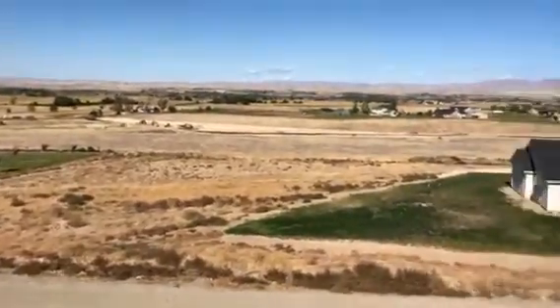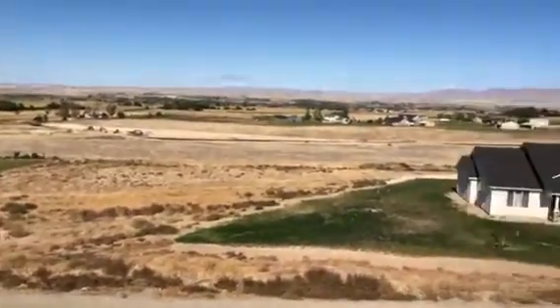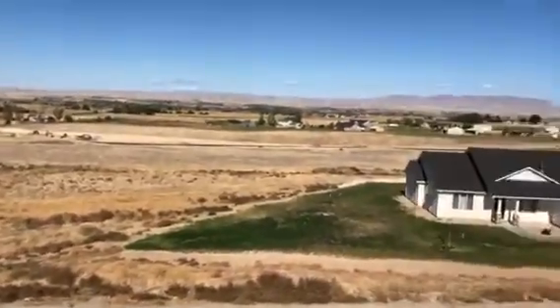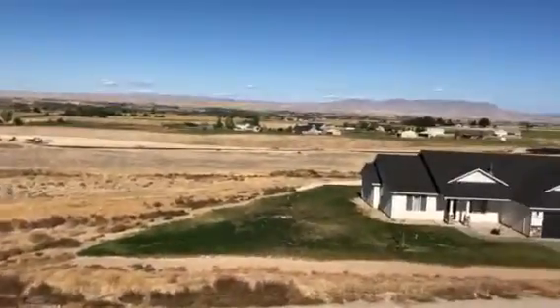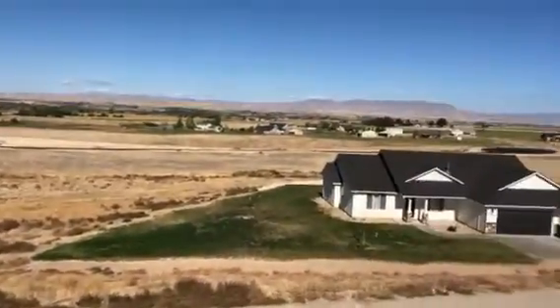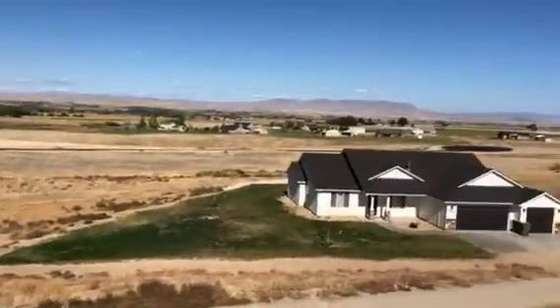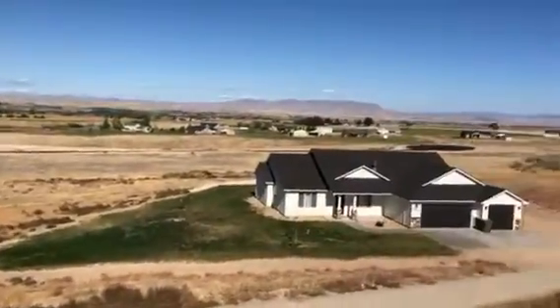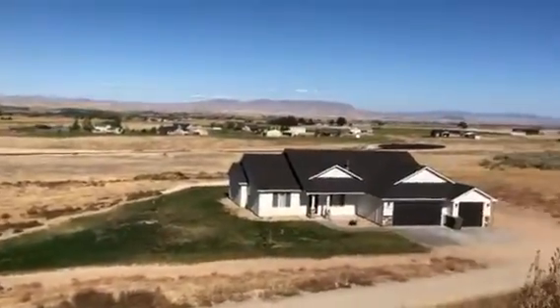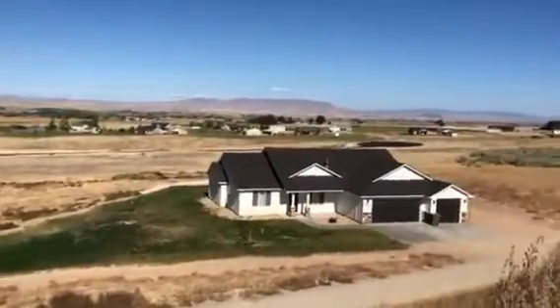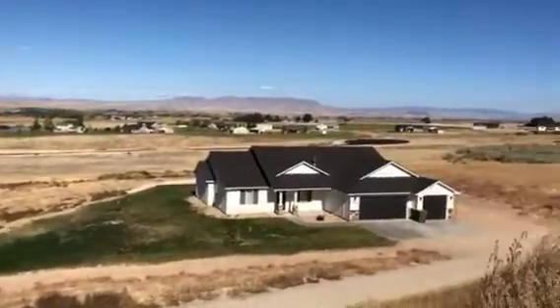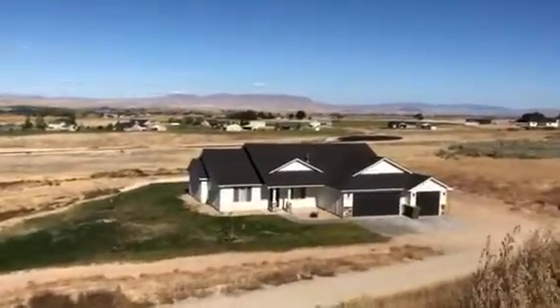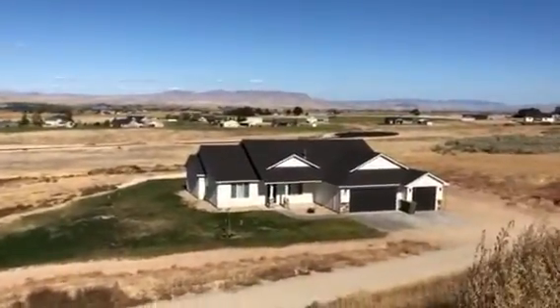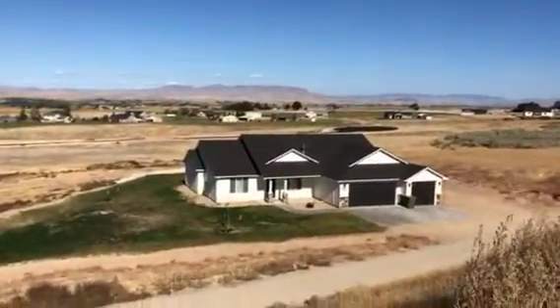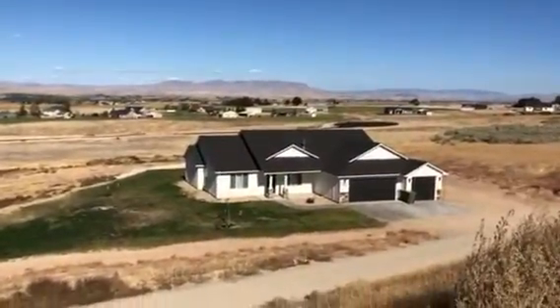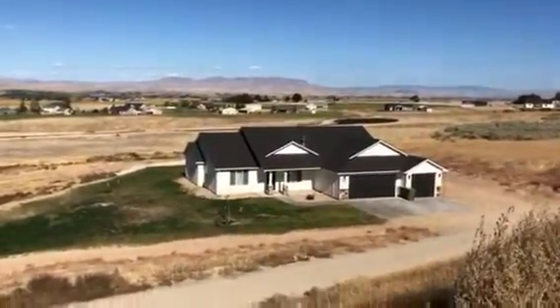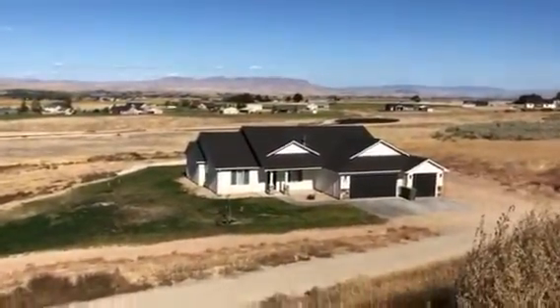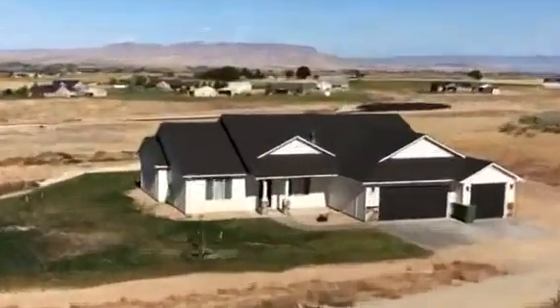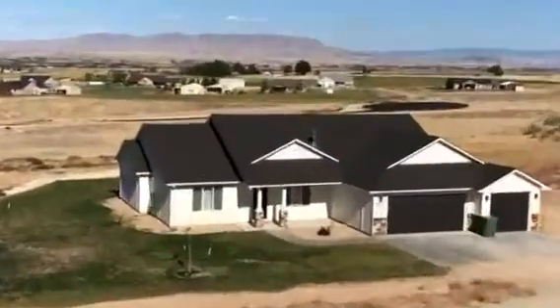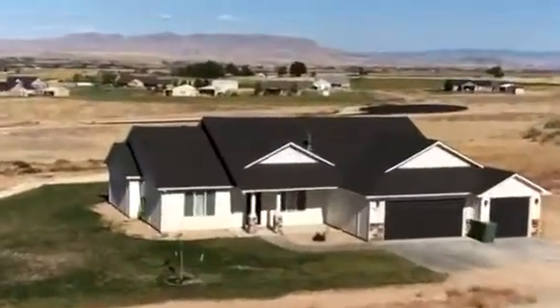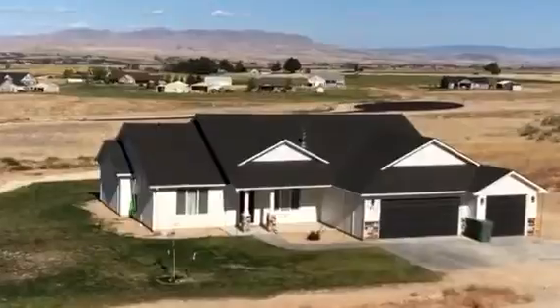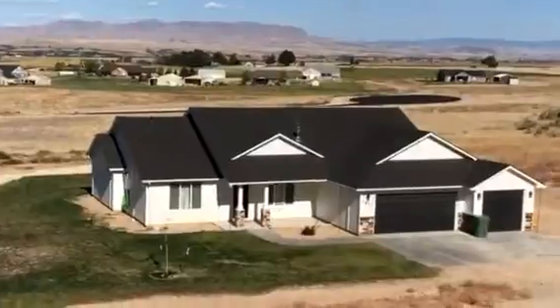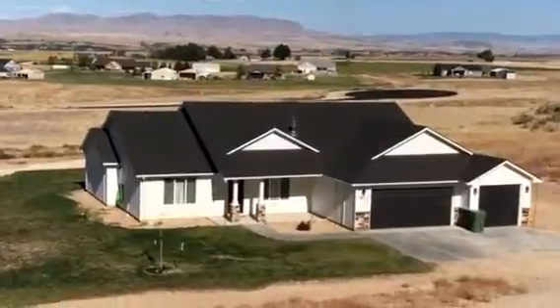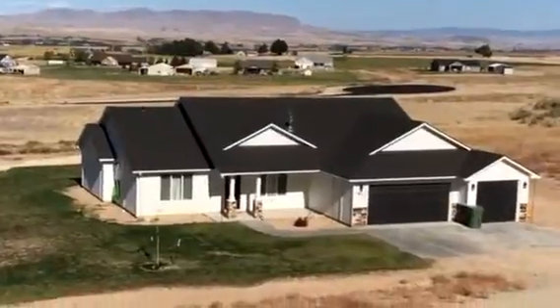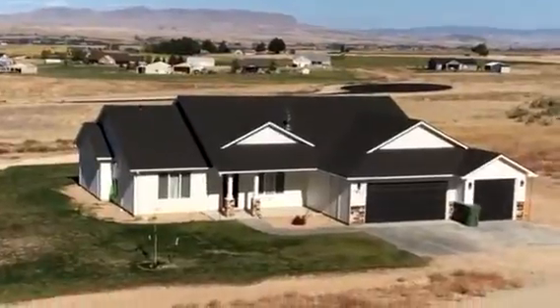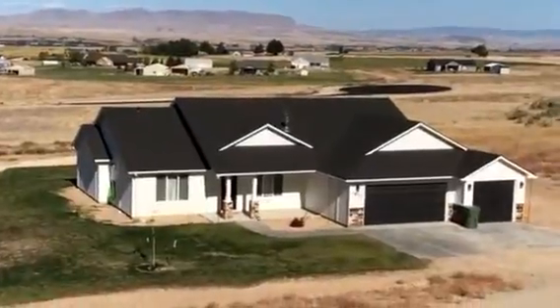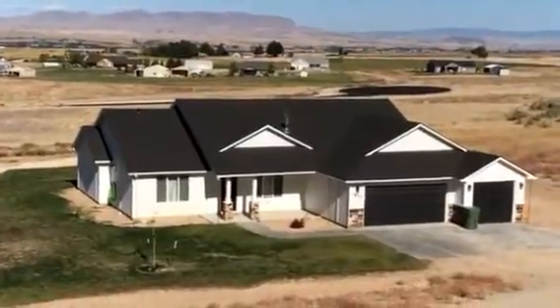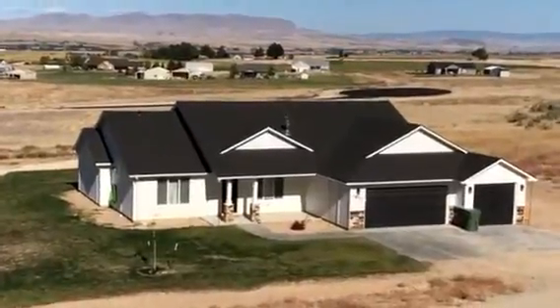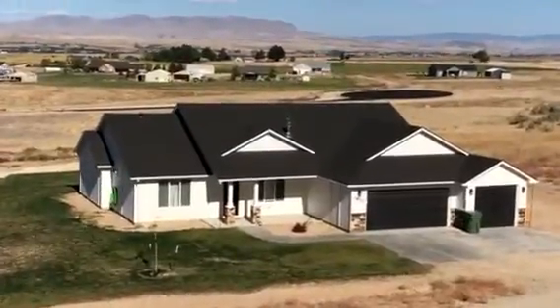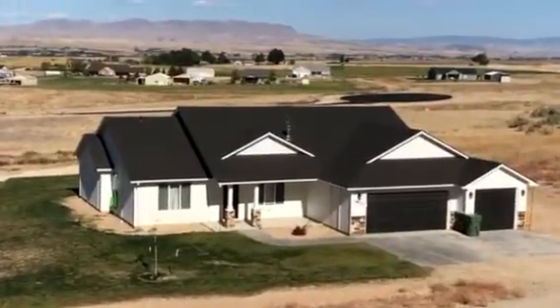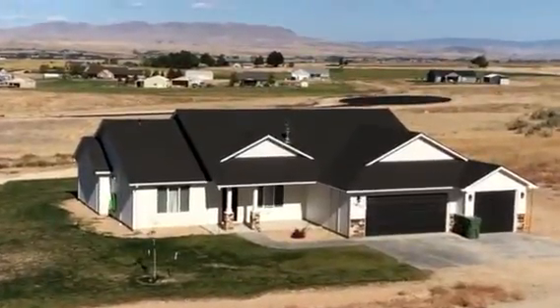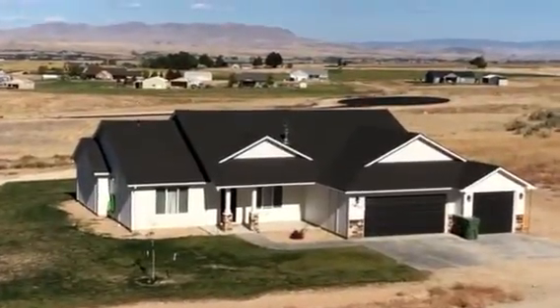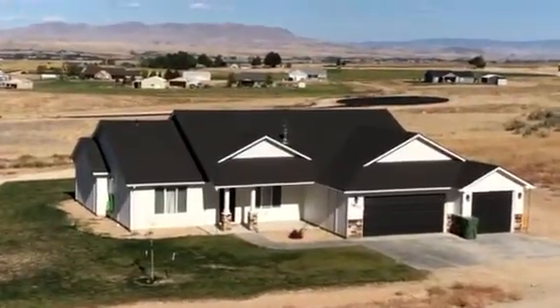So anyway, that's one more view of that house. Let's see if we can get a little closer up.